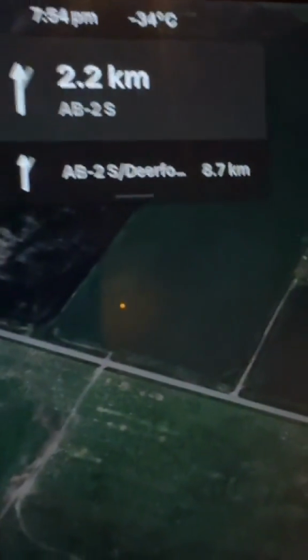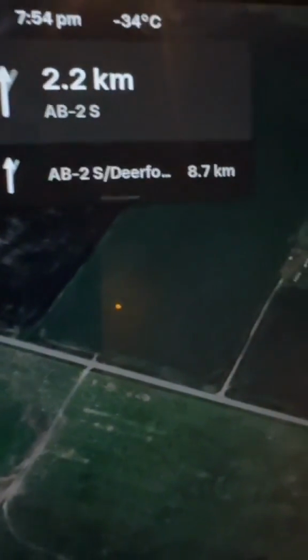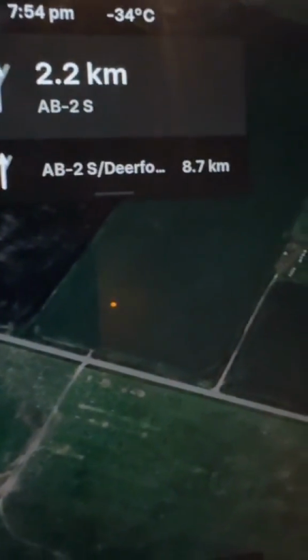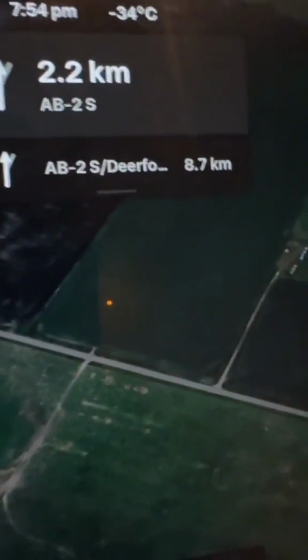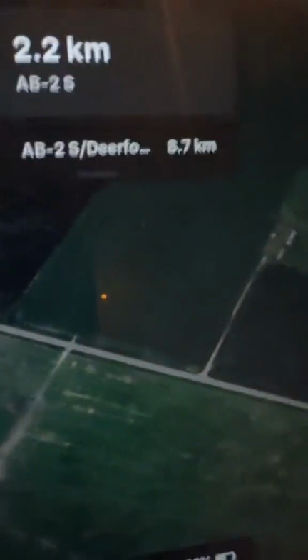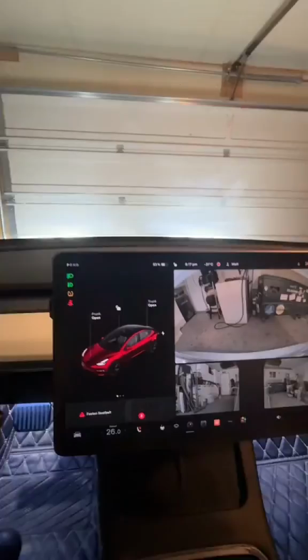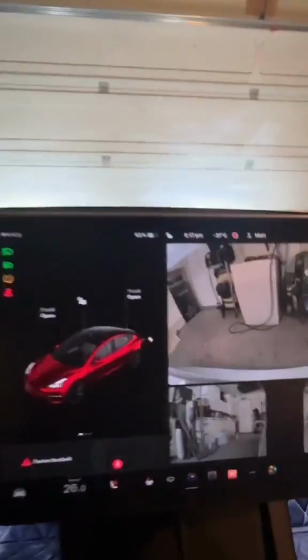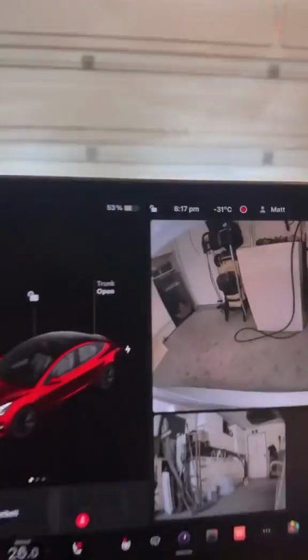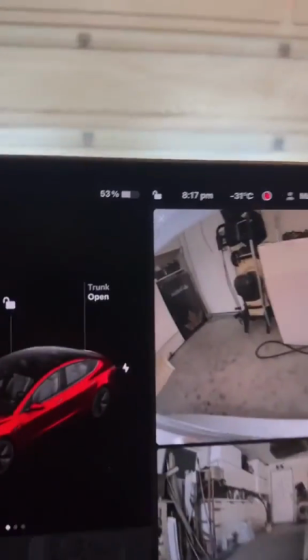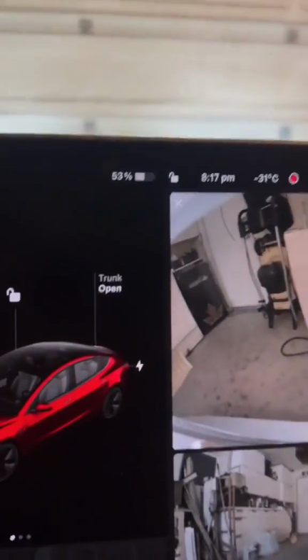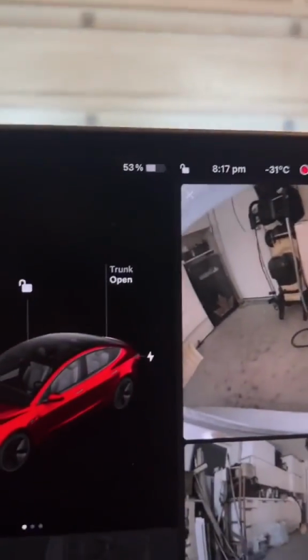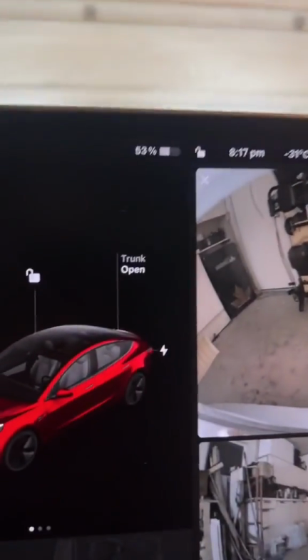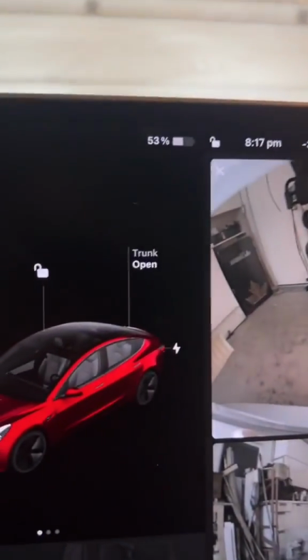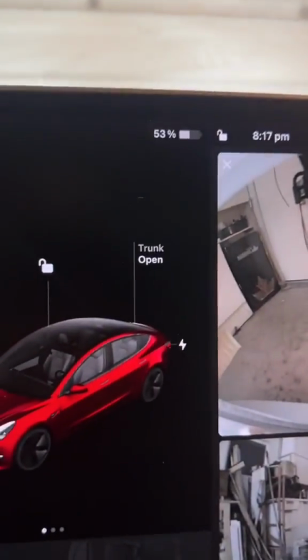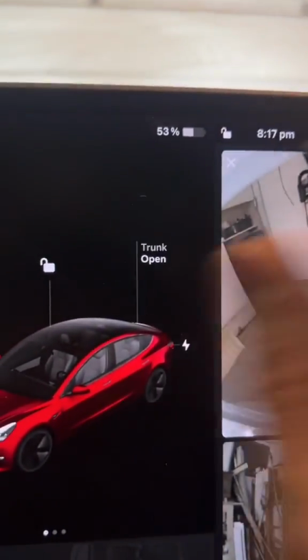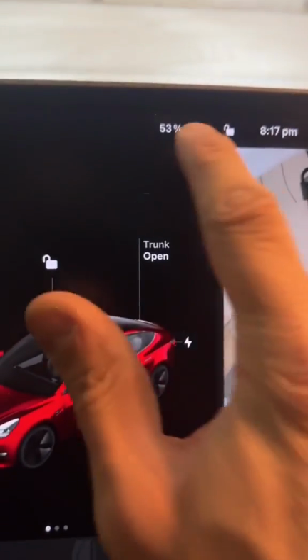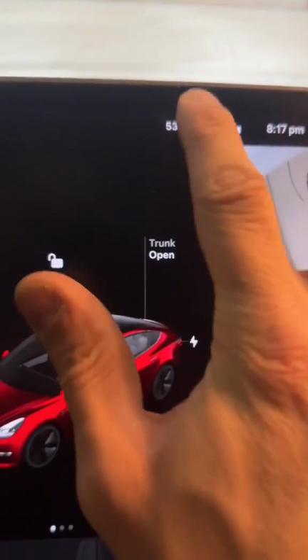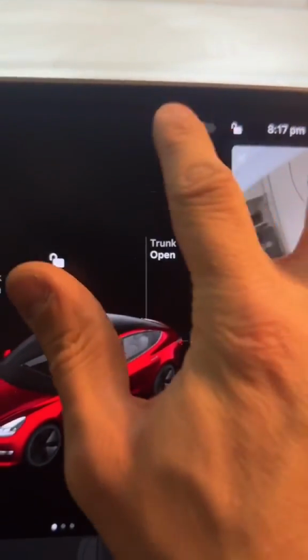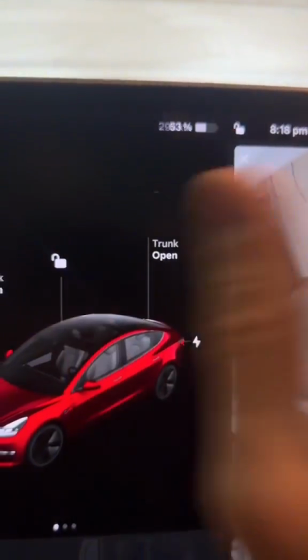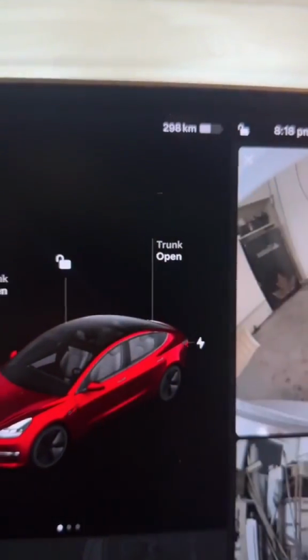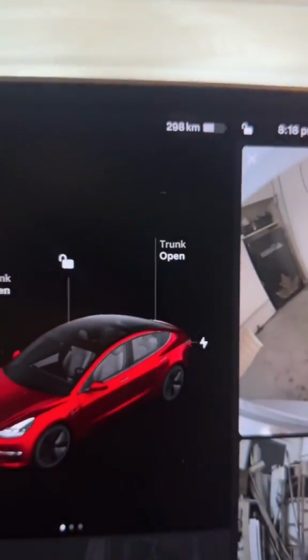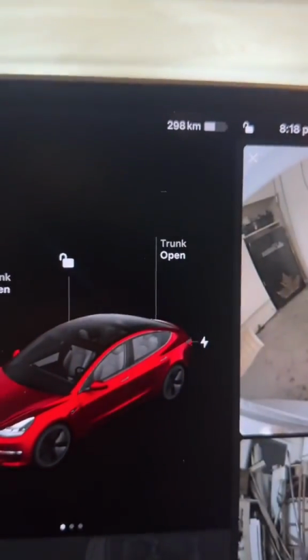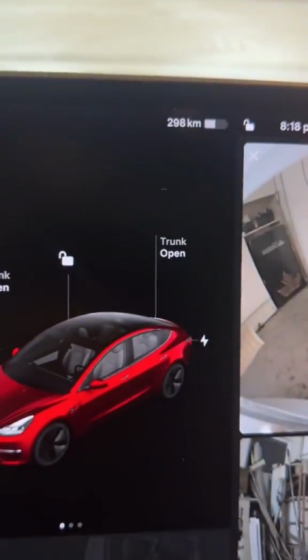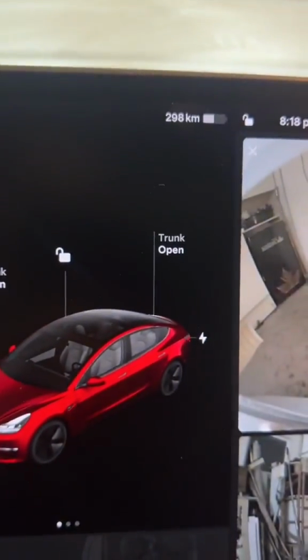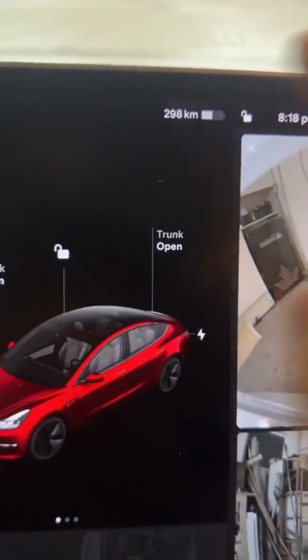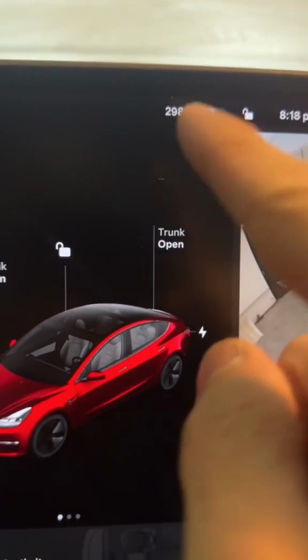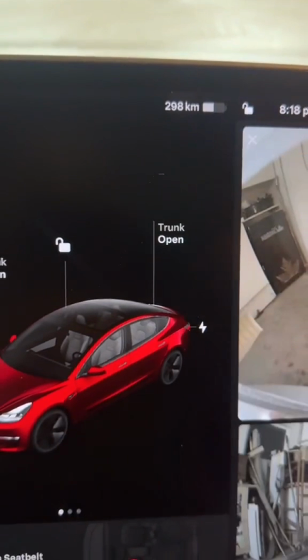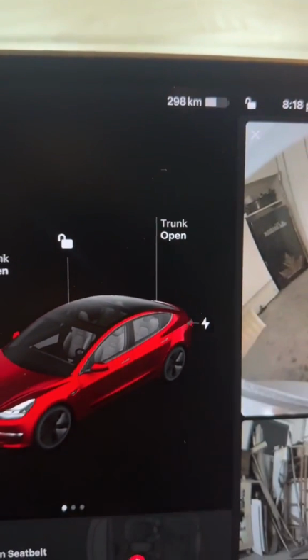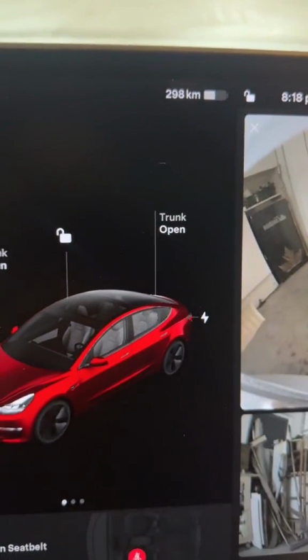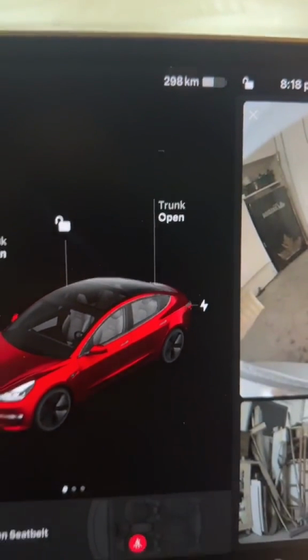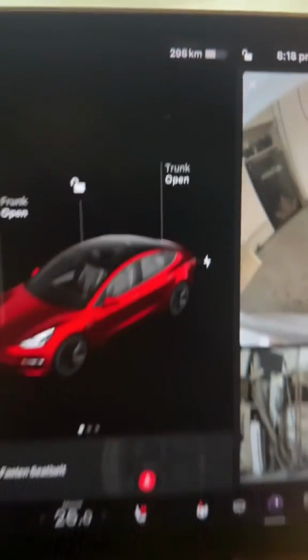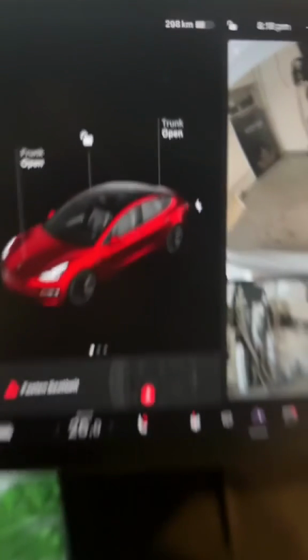We just got home with 53% battery and 298 kilometers of range remaining.